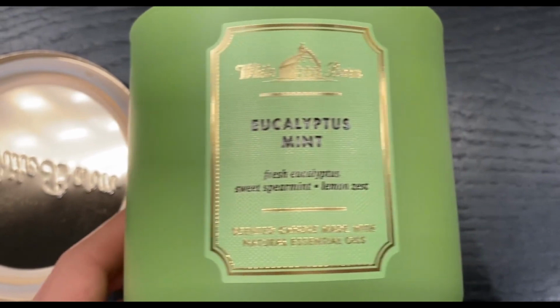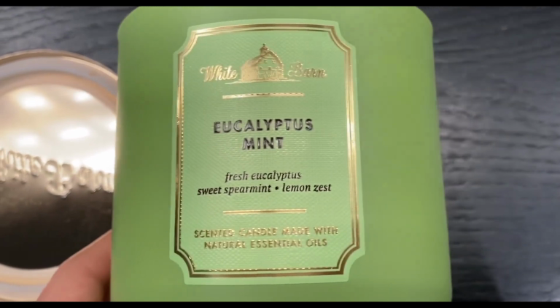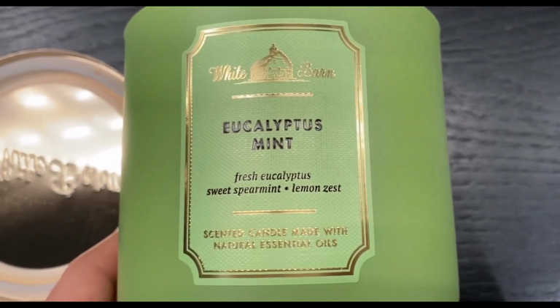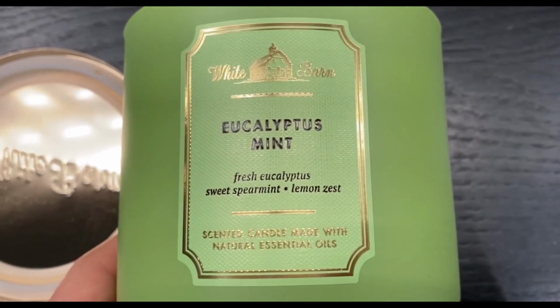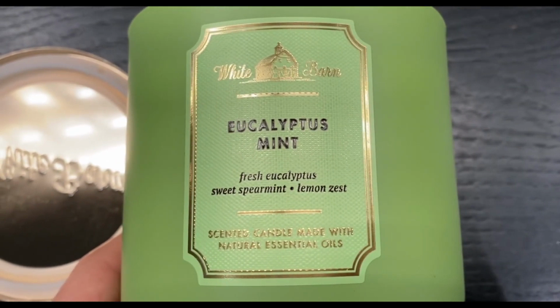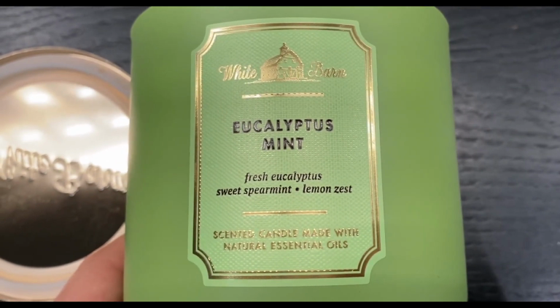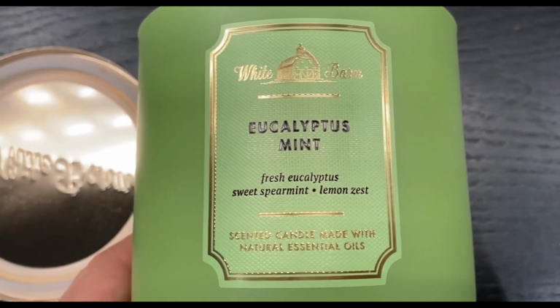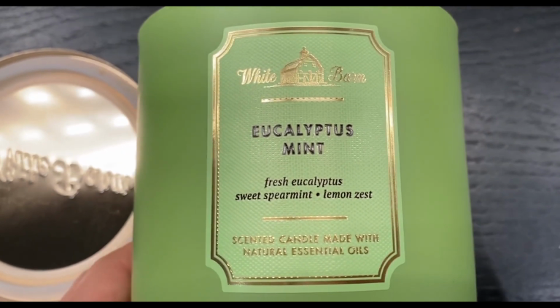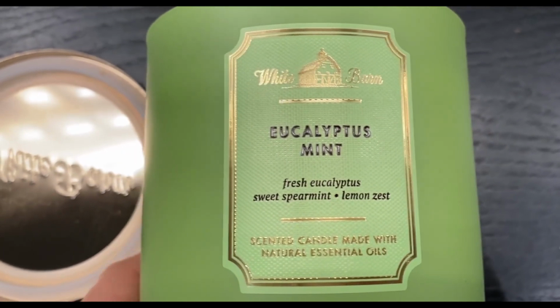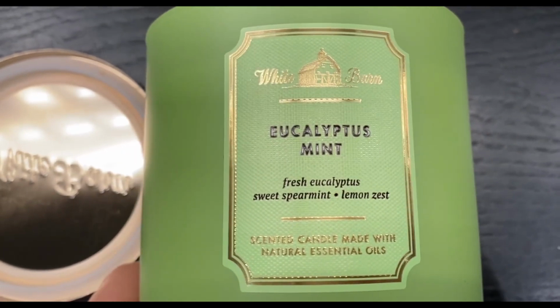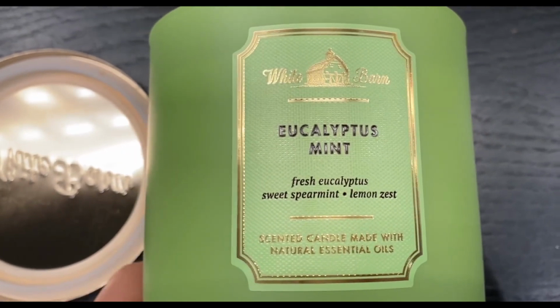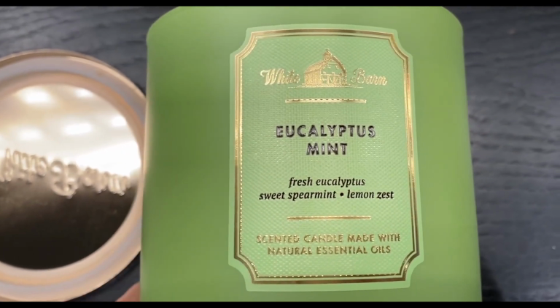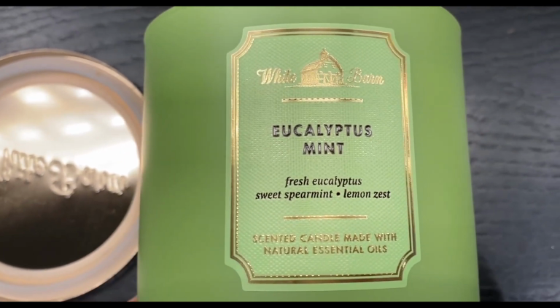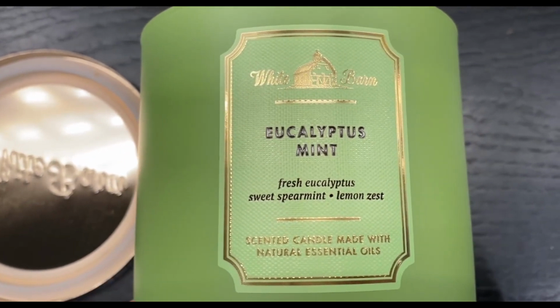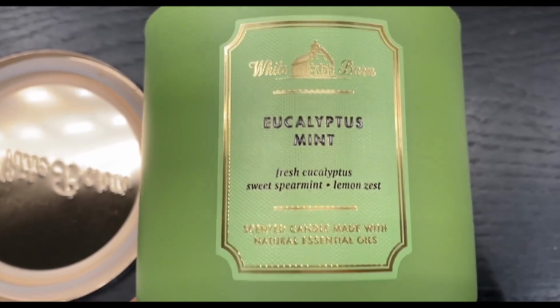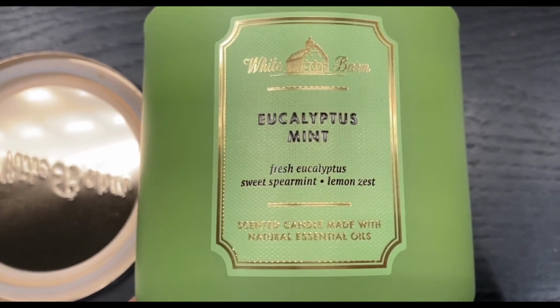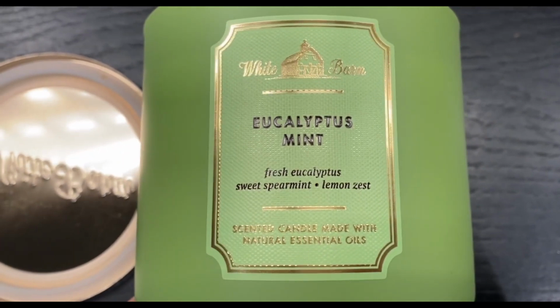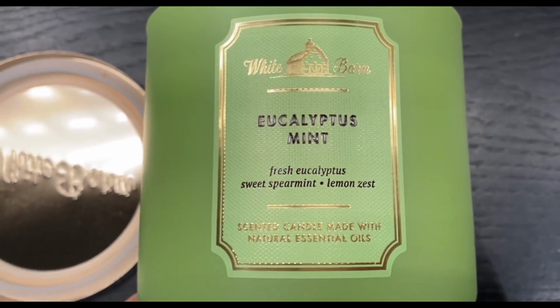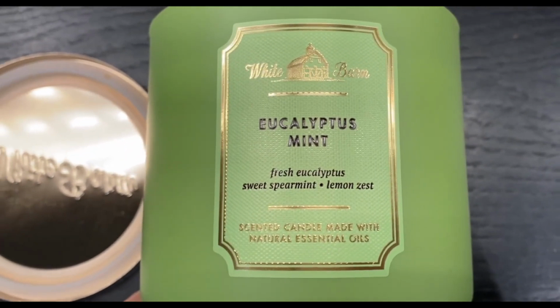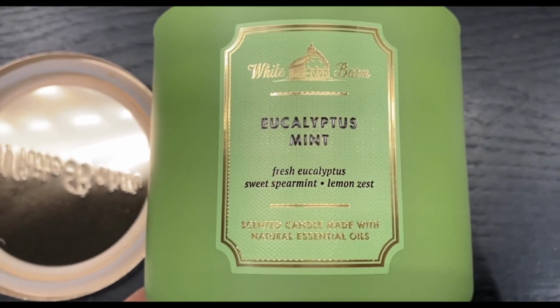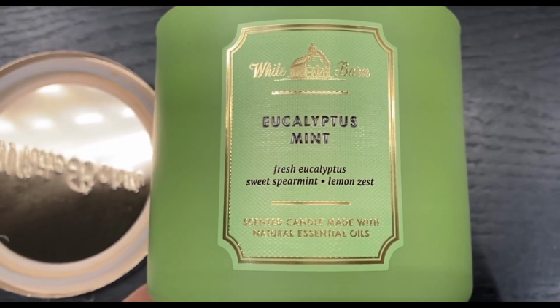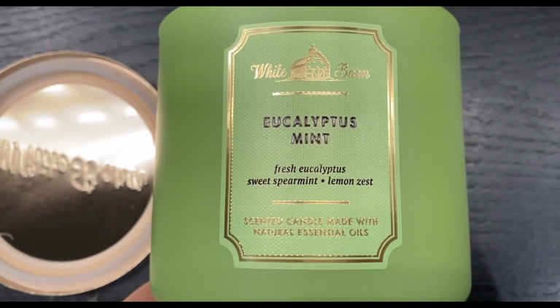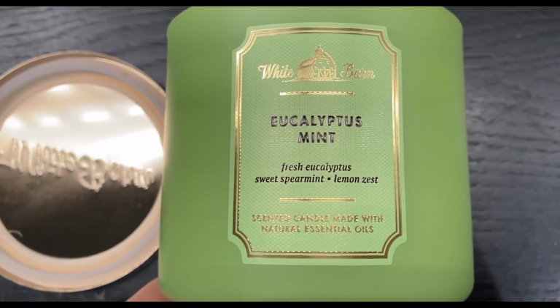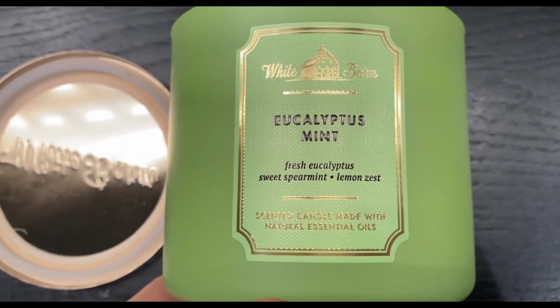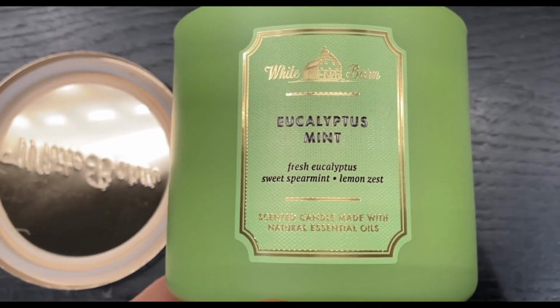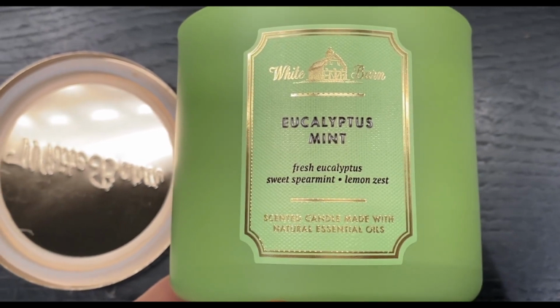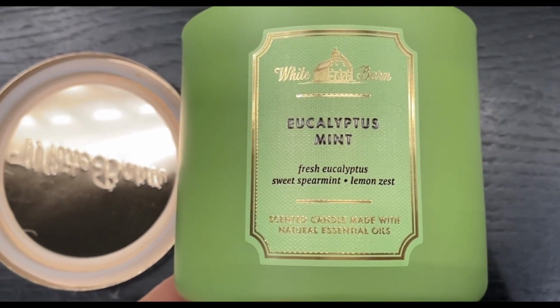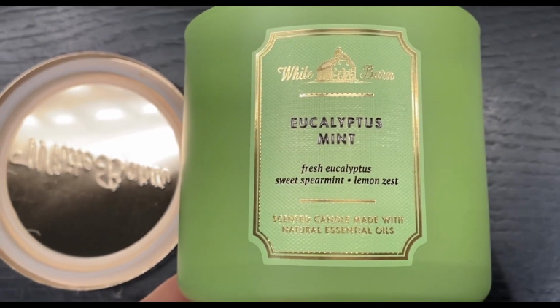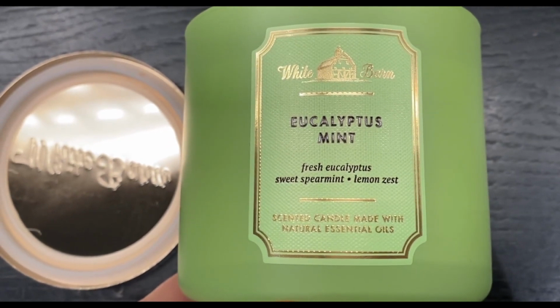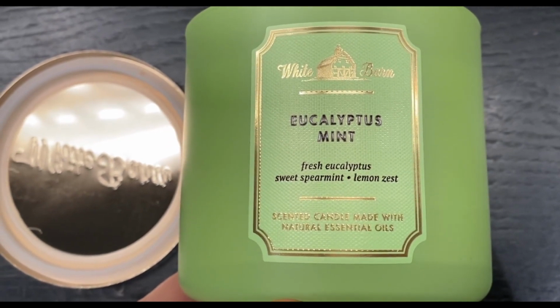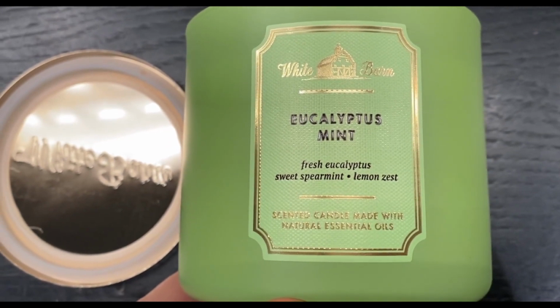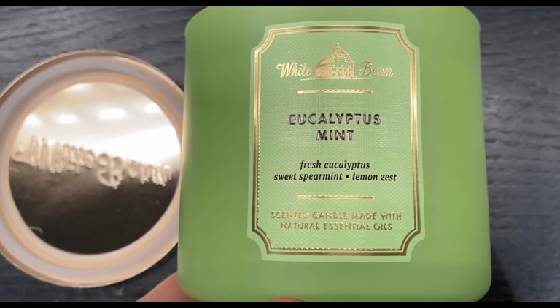Knowing that this candle is infused with essential oils adds to its appeal. It feels like you are bringing a touch of spa-like relaxation into your space.